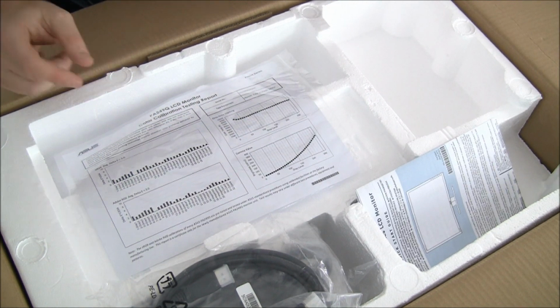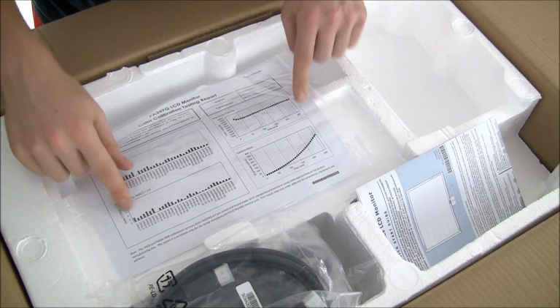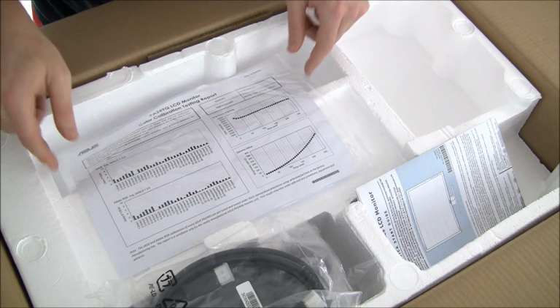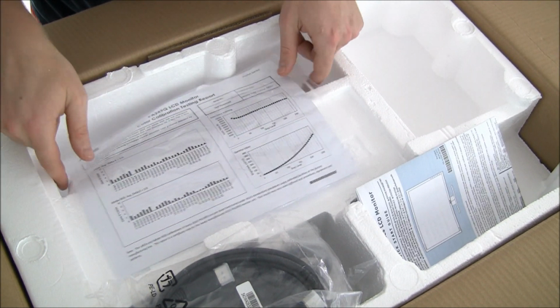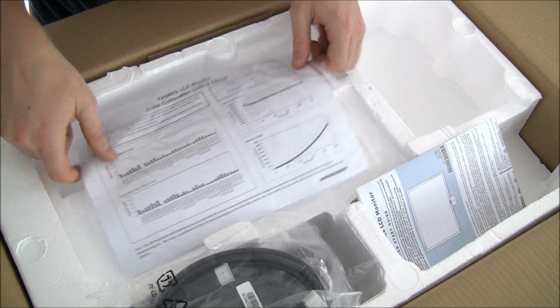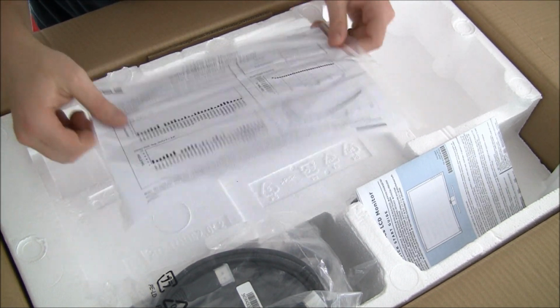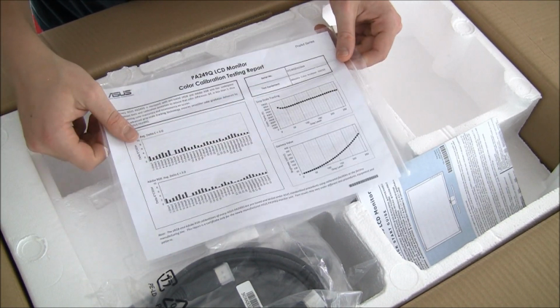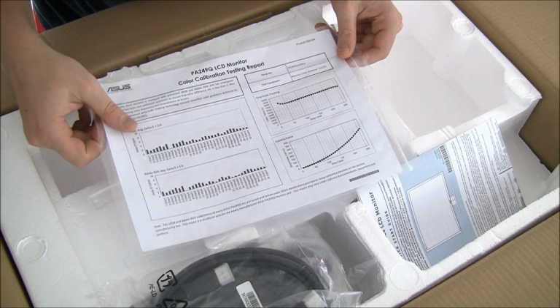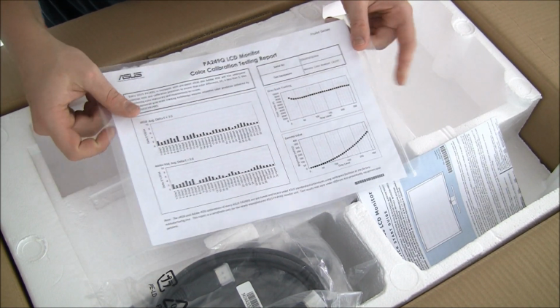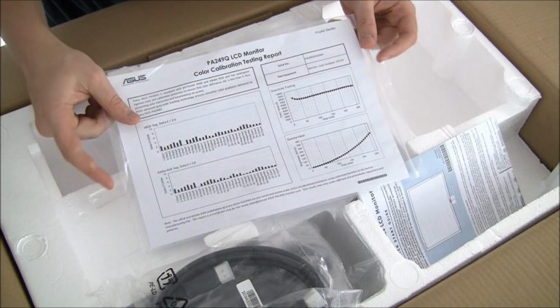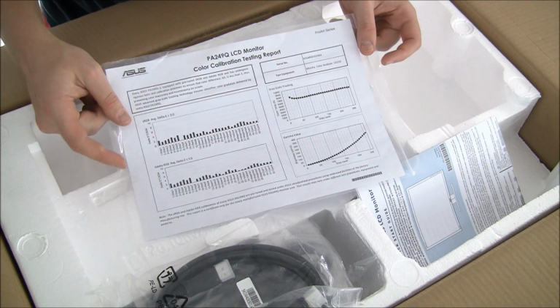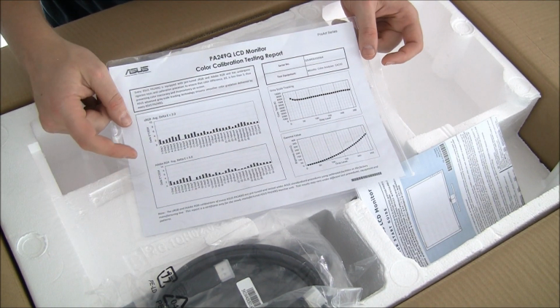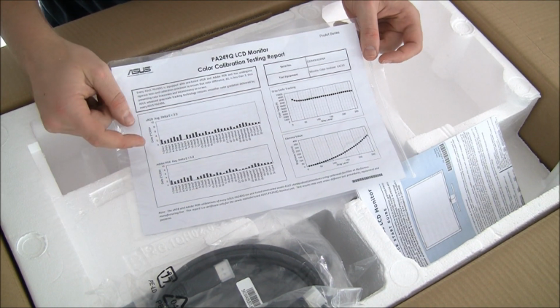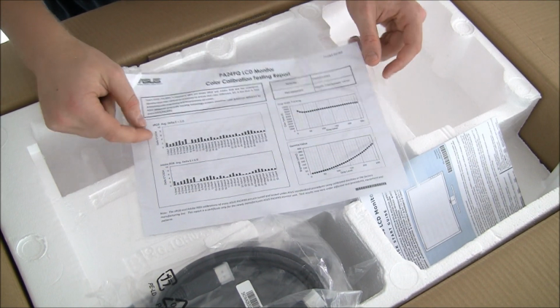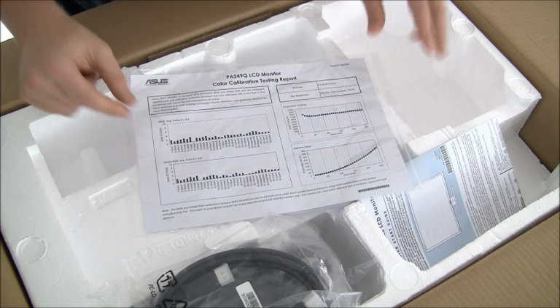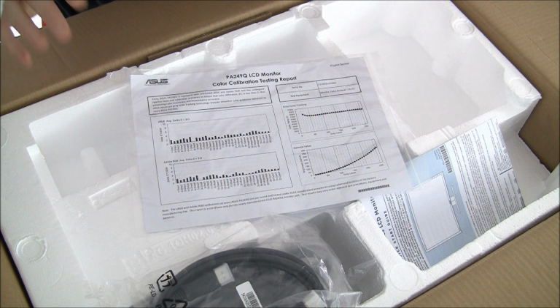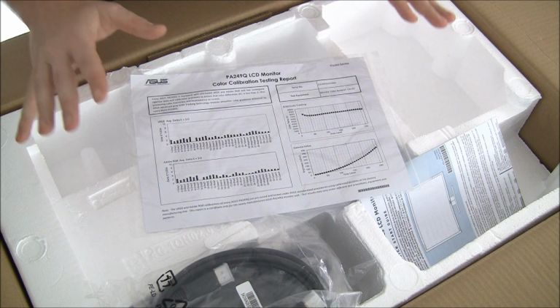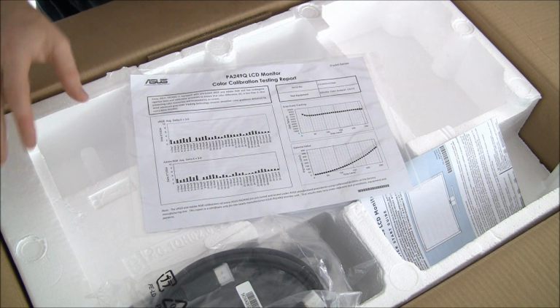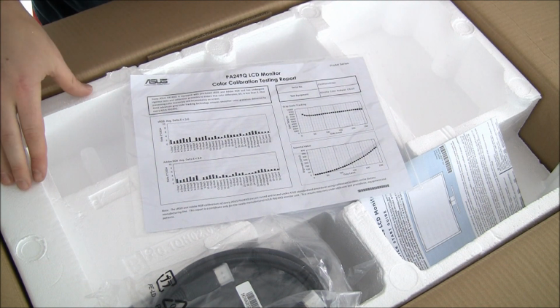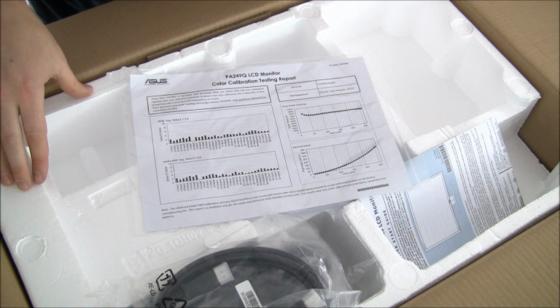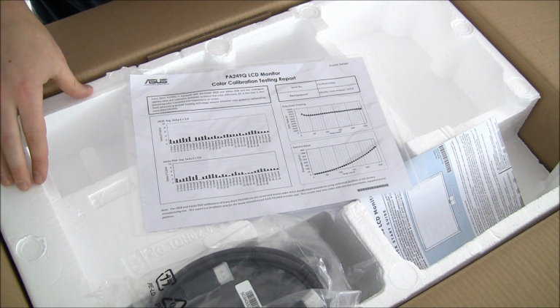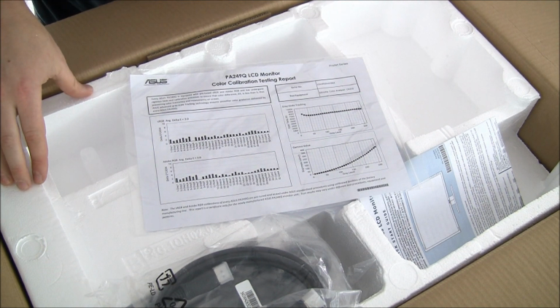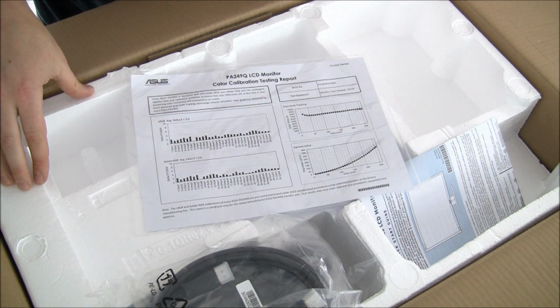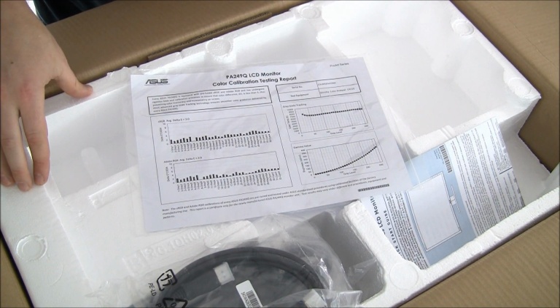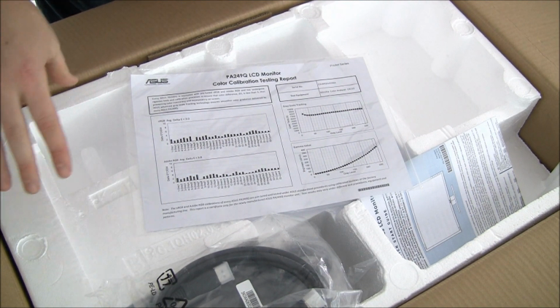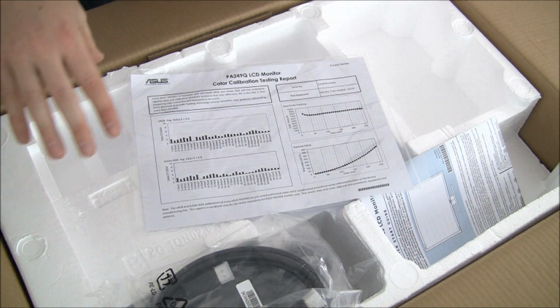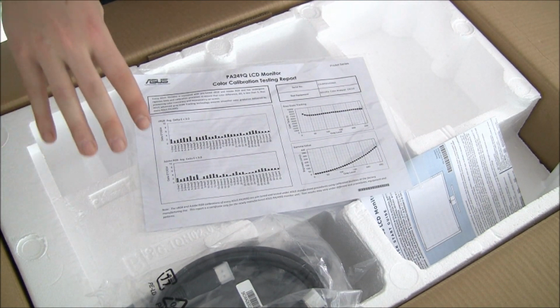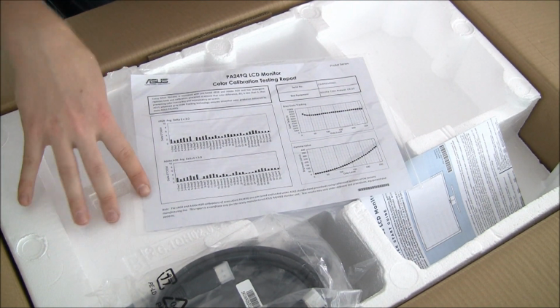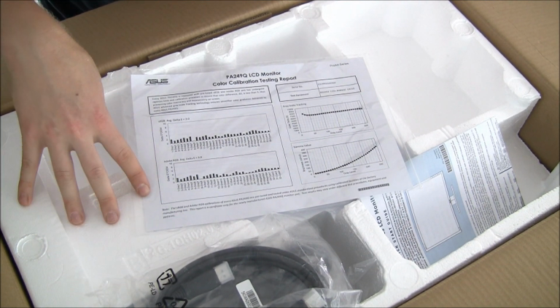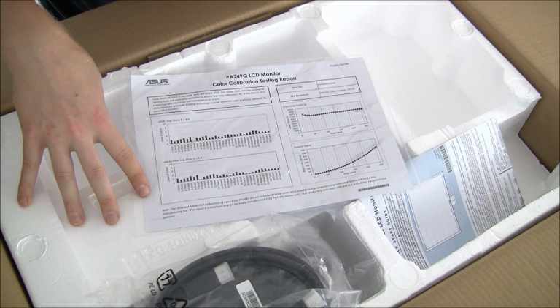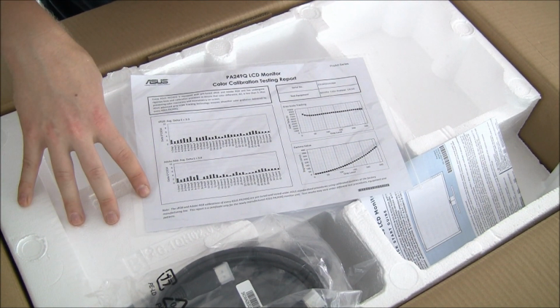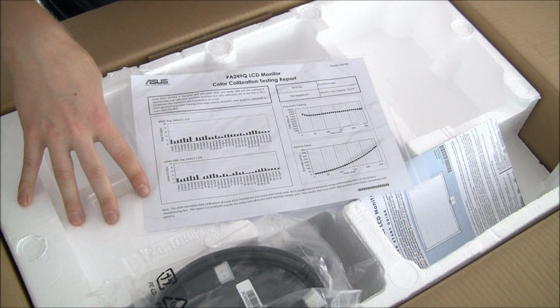Also, this is interesting — ASUS has gone to great lengths to give transparency about their factory pre-calibration.